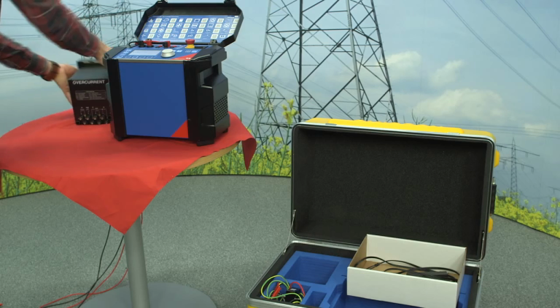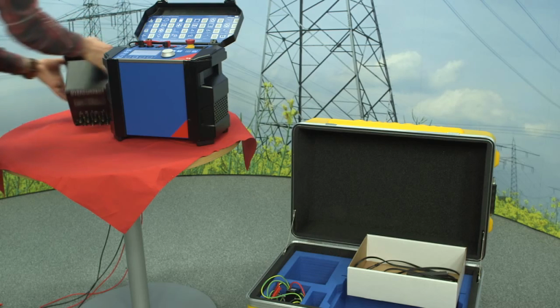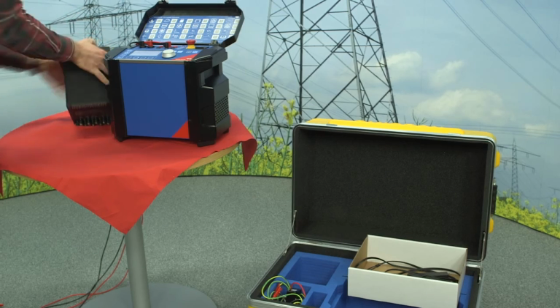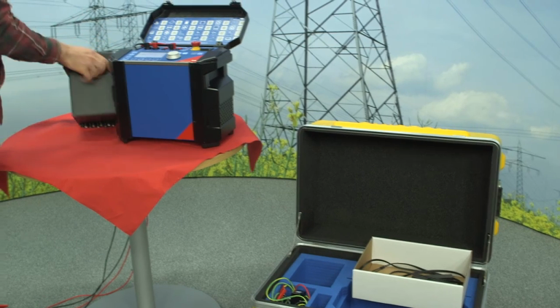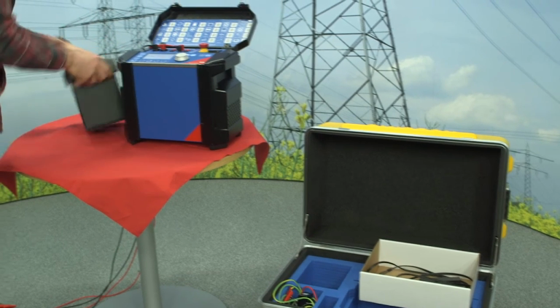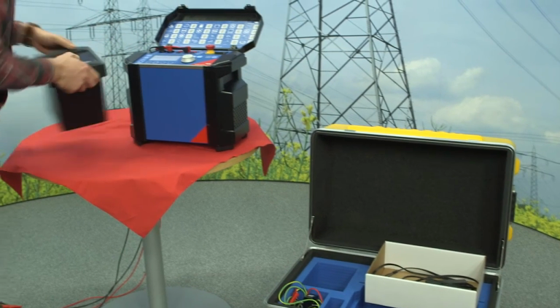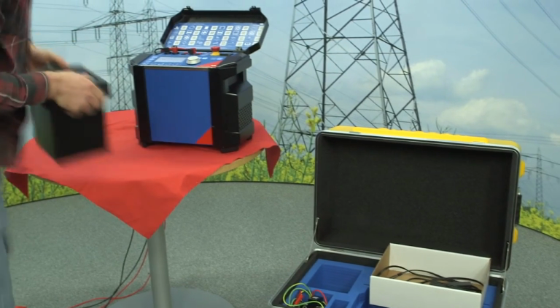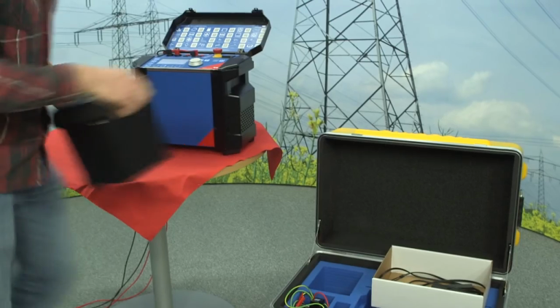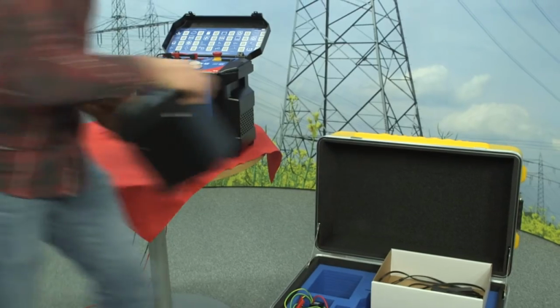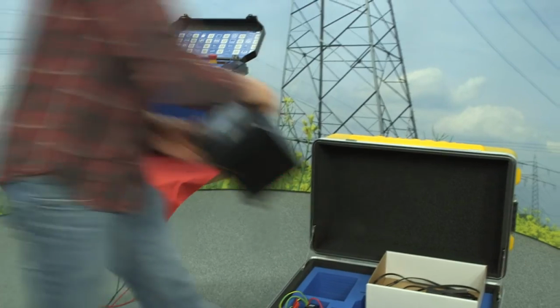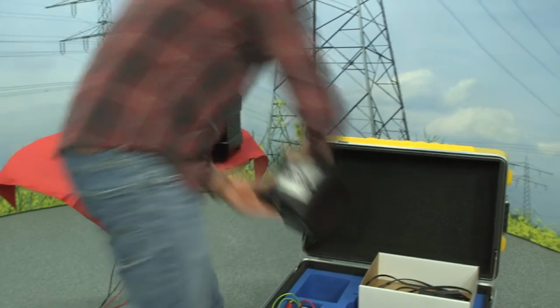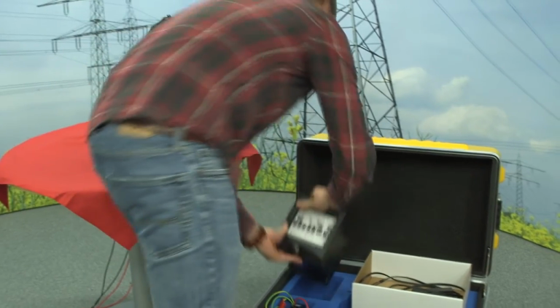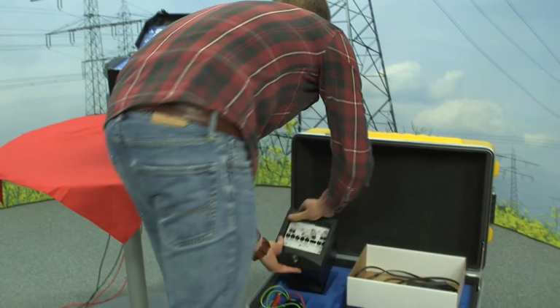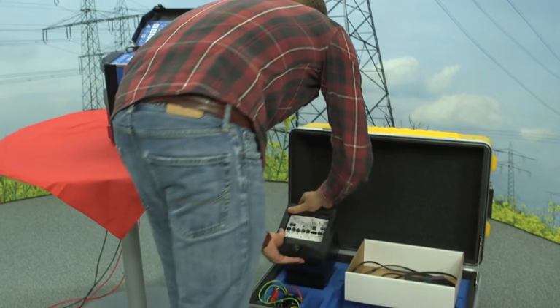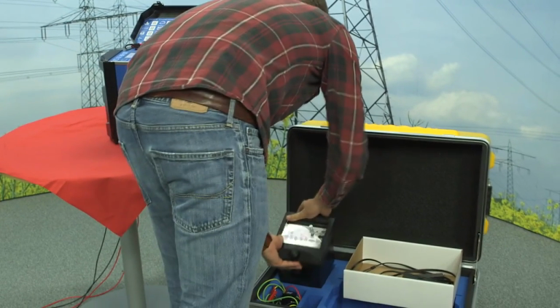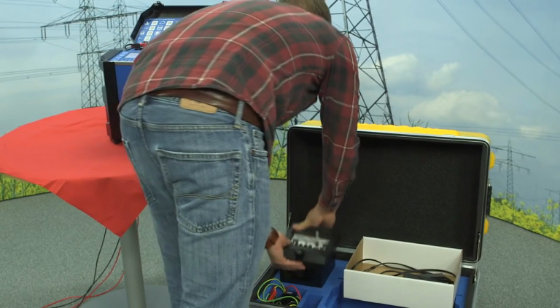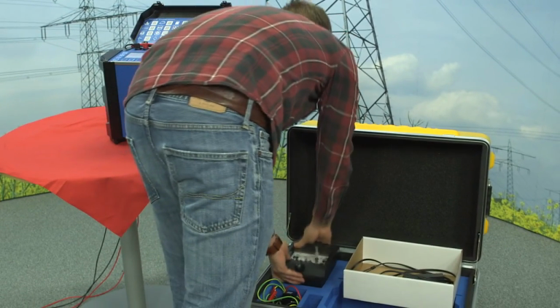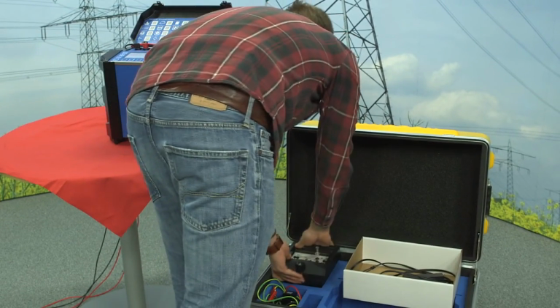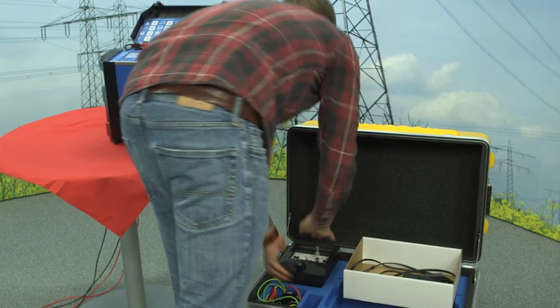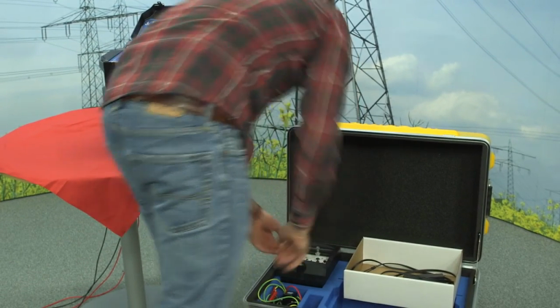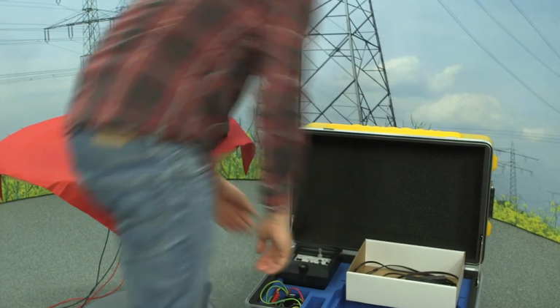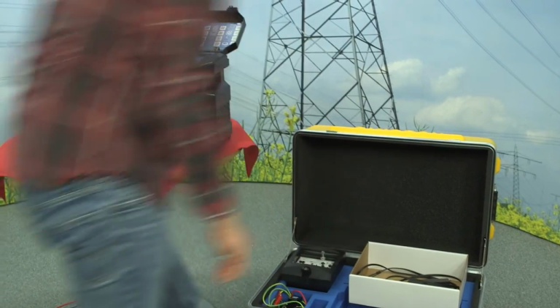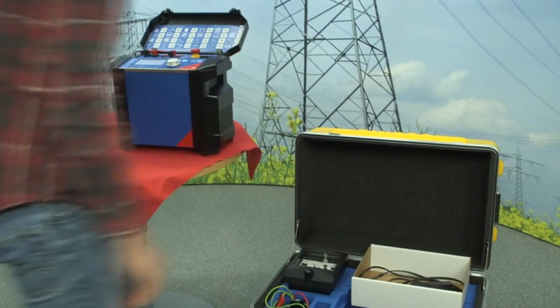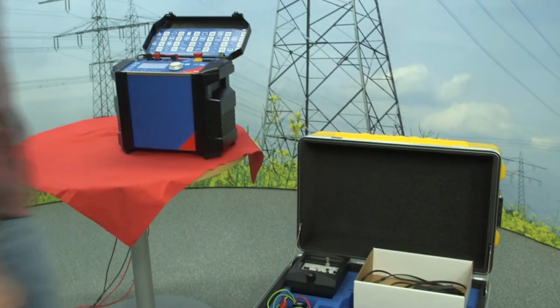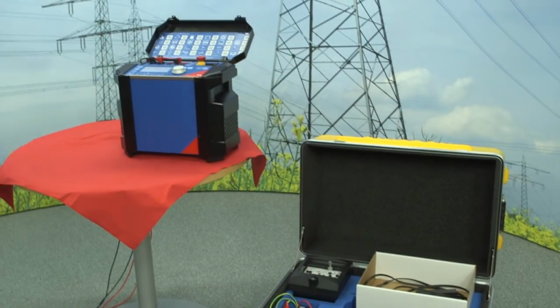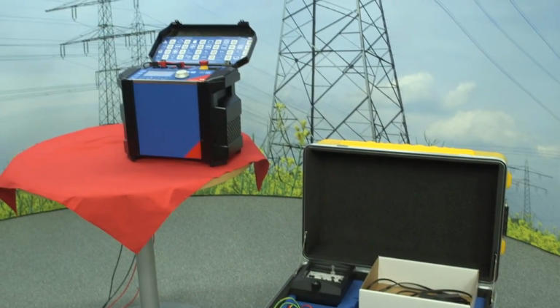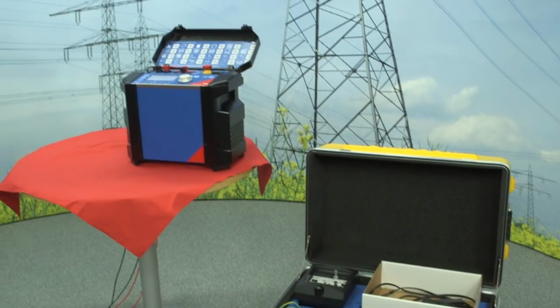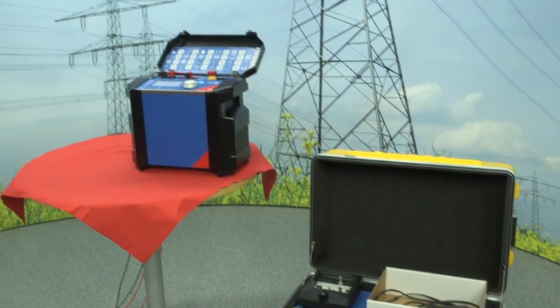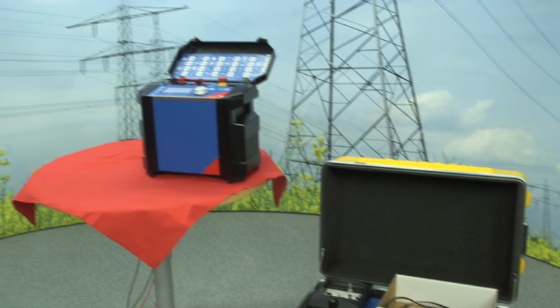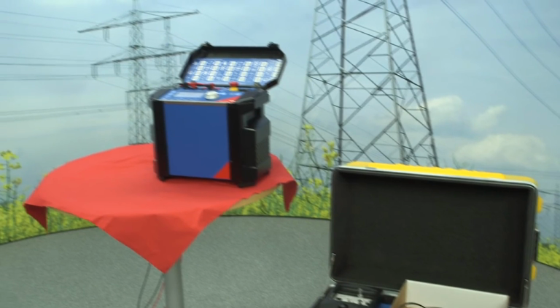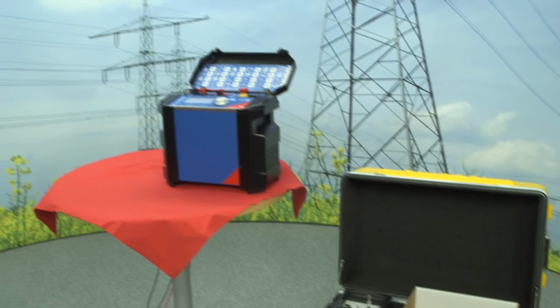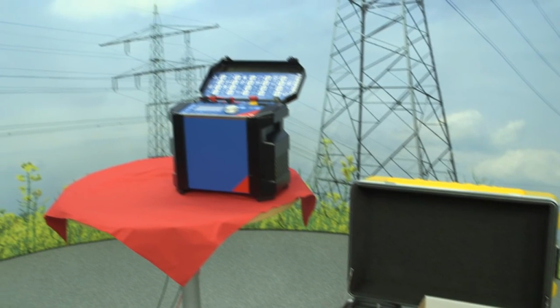This completes our overcurrent relay demo. Please disconnect the relay and put it back into its compartment in the yellow case.